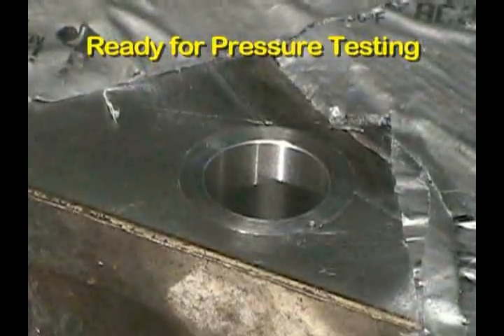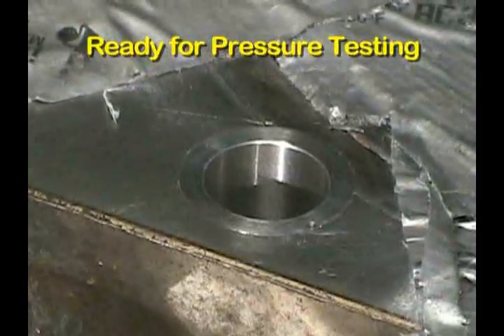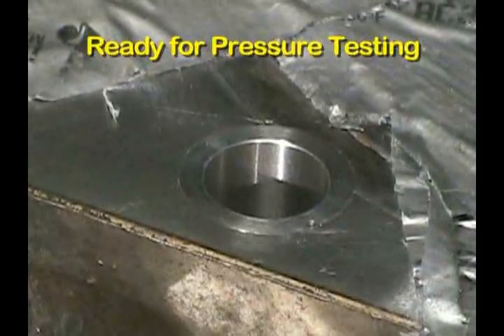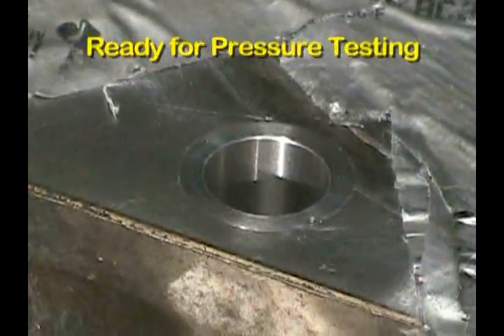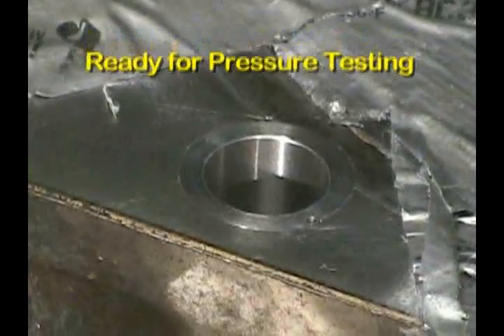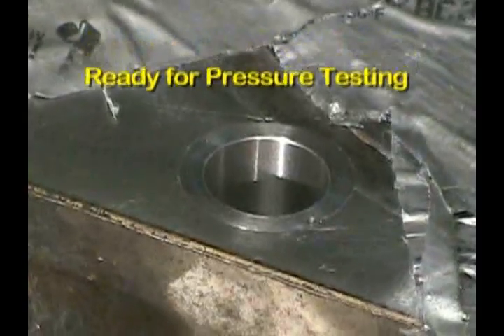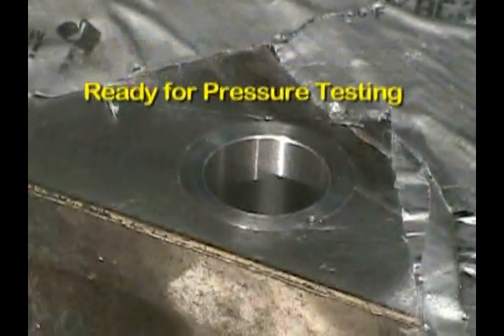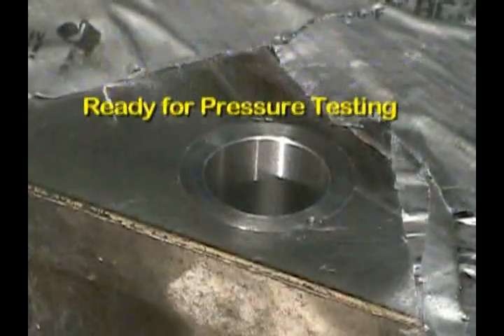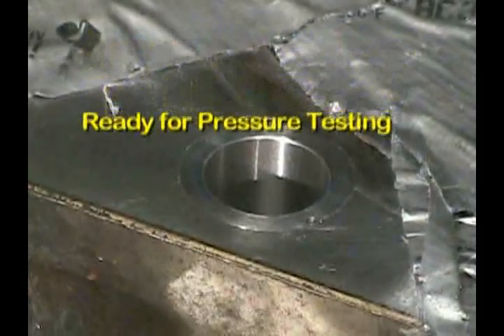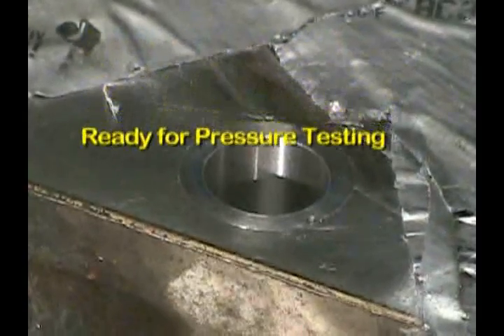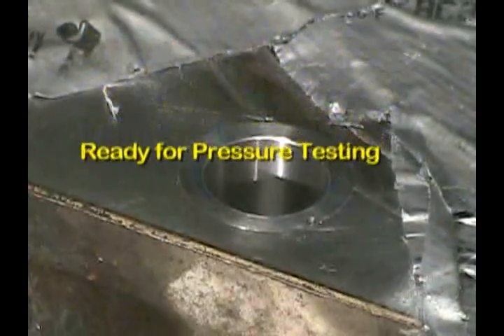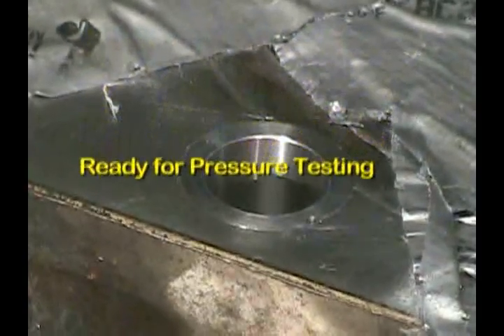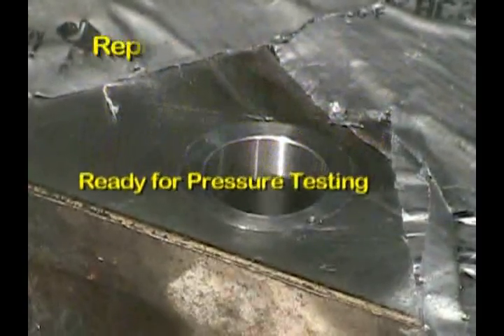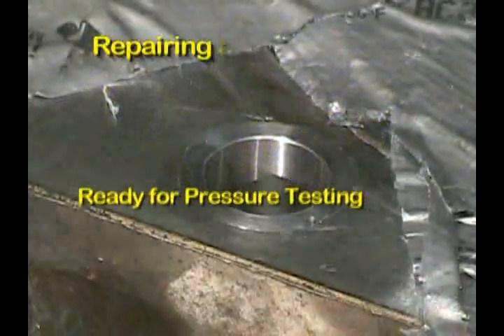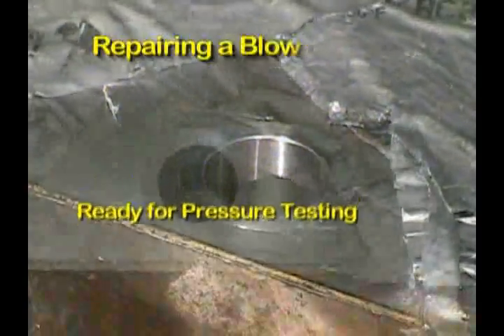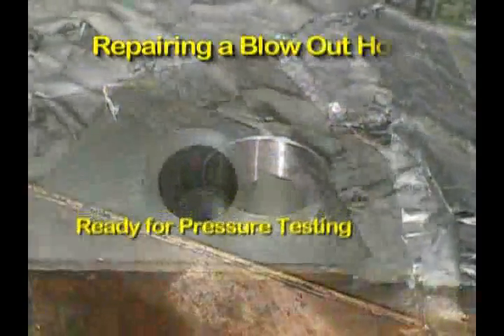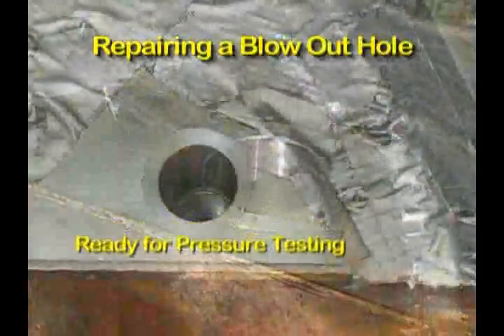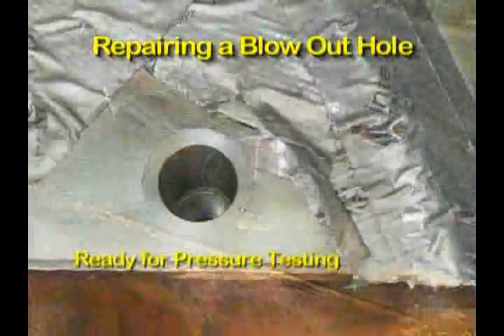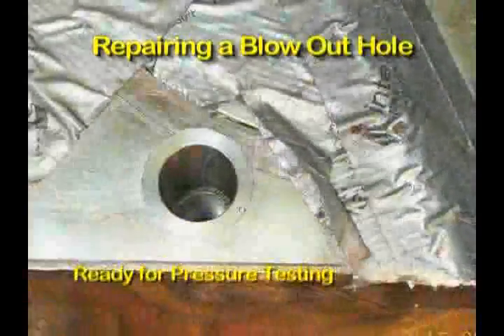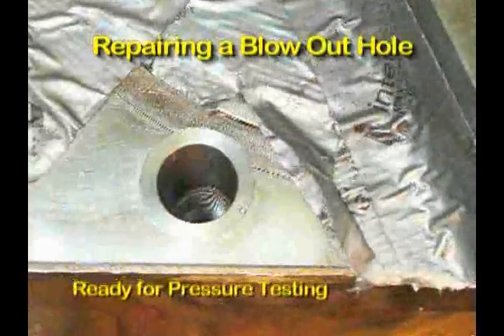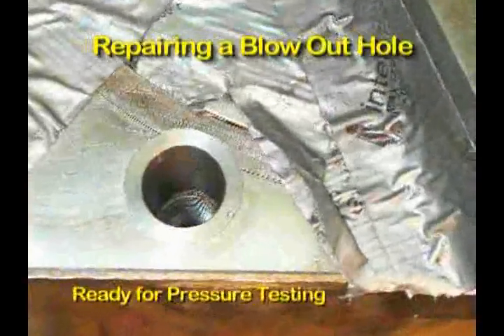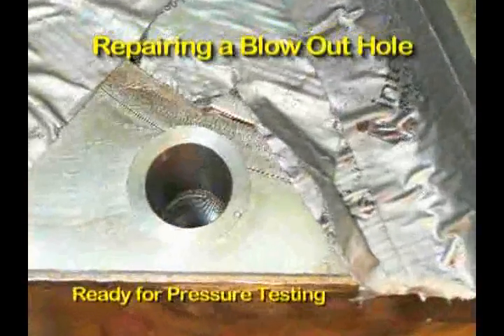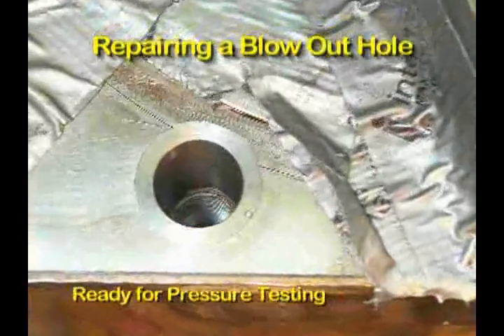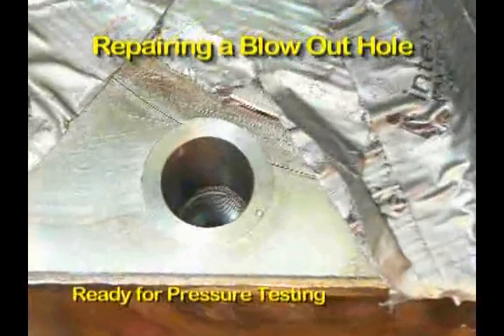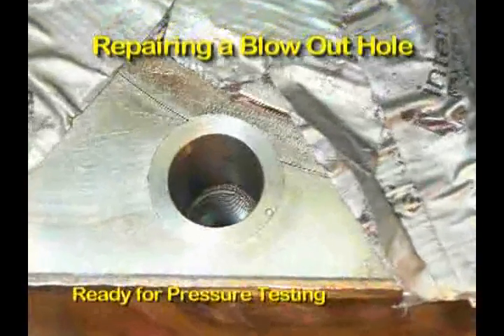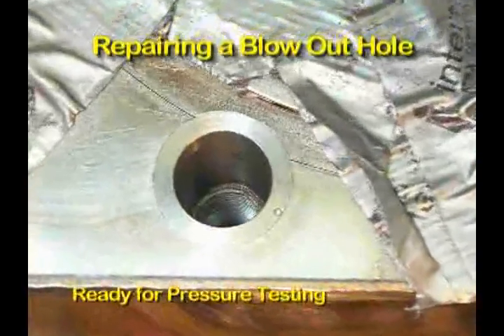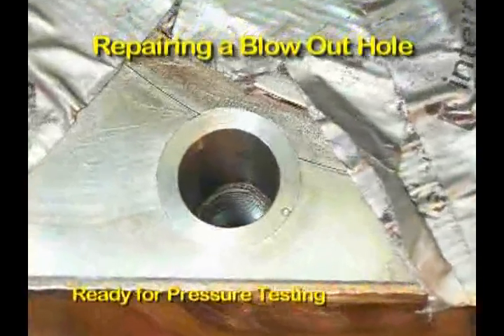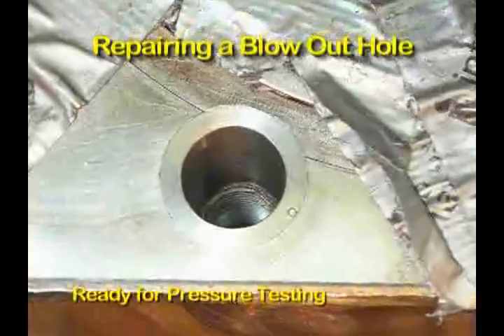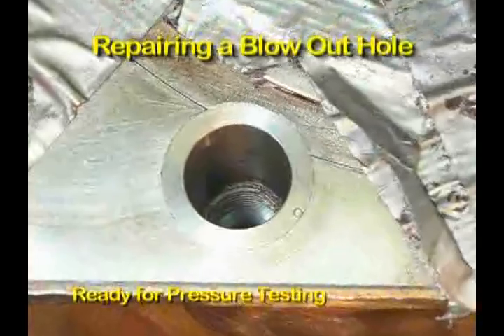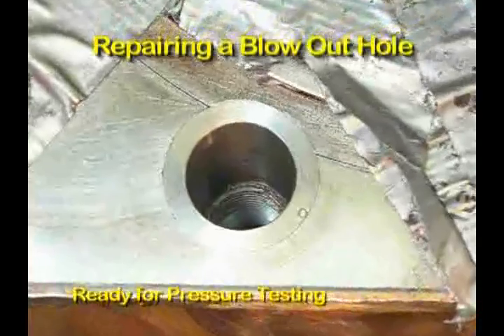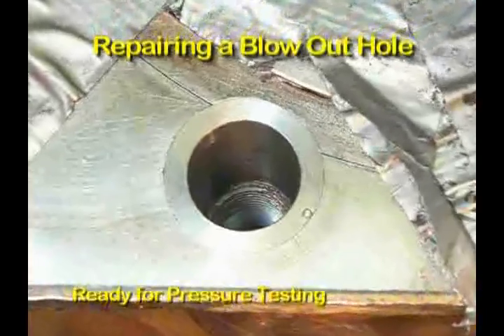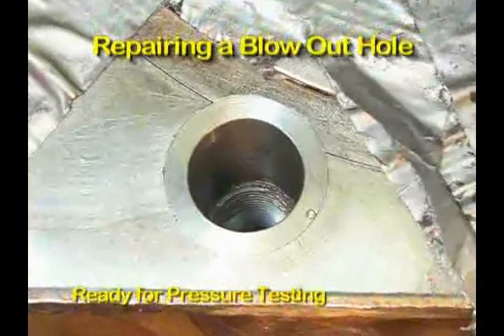The Z sleeve is sealed. The threads are re-established. The bottom of the hole is sealed, and the repair is complete.